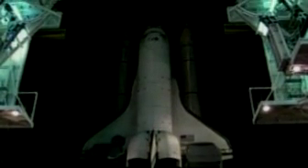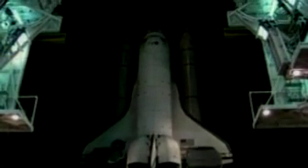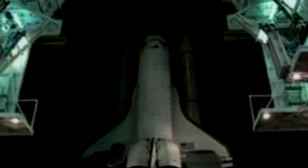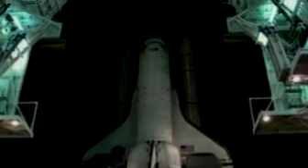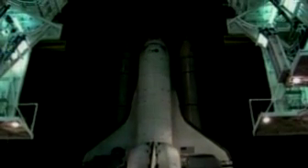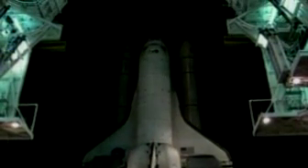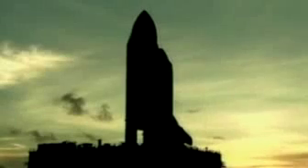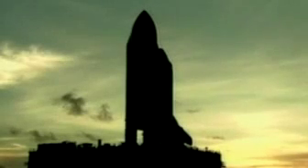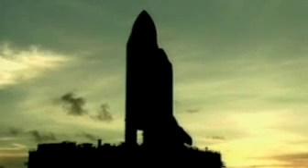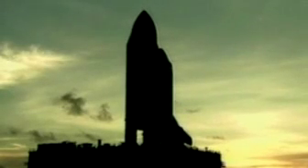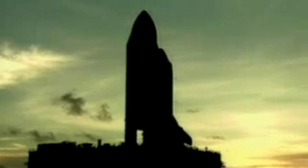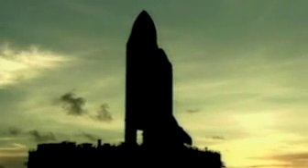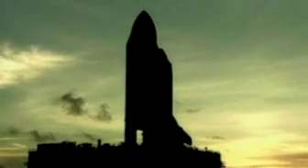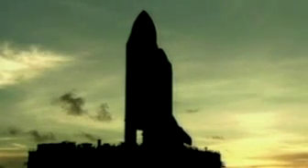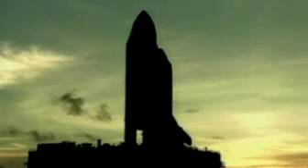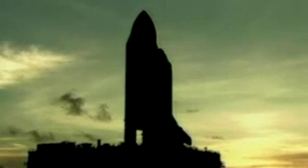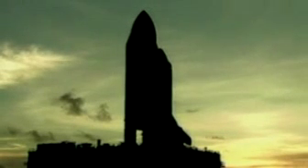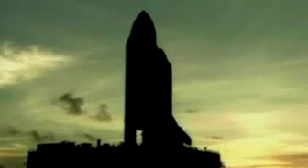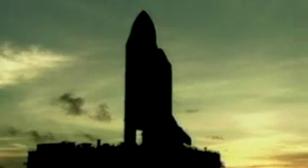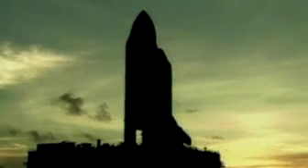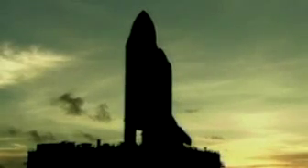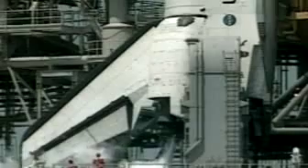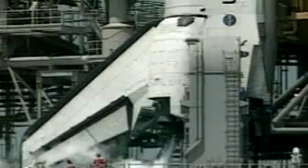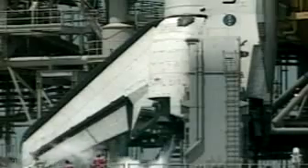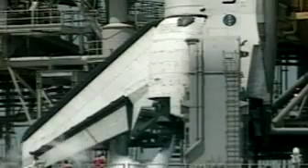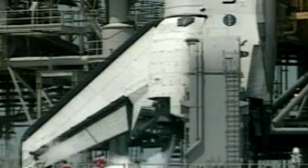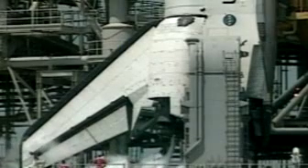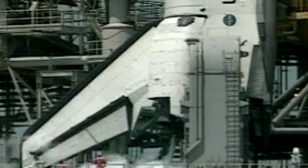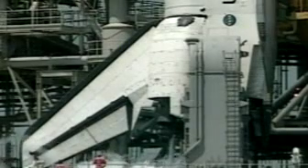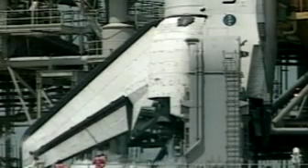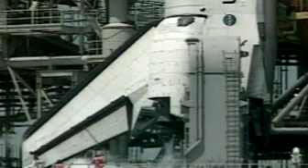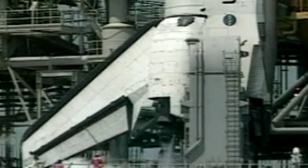And then we finally roll out to the launch pad, where we'll spend about a month doing all the final preps, getting ready for flight.